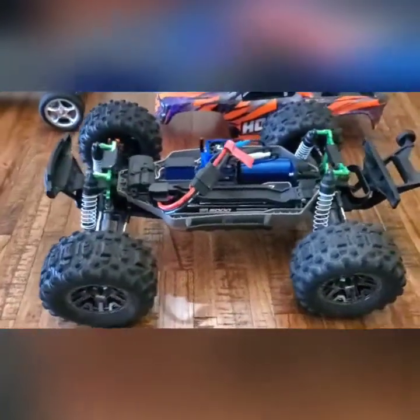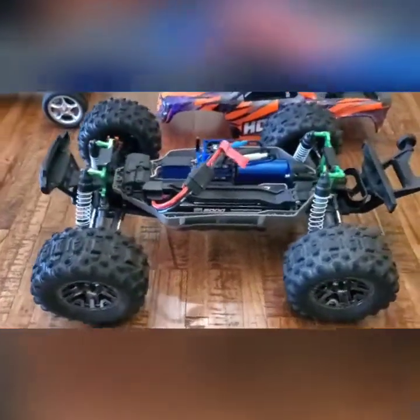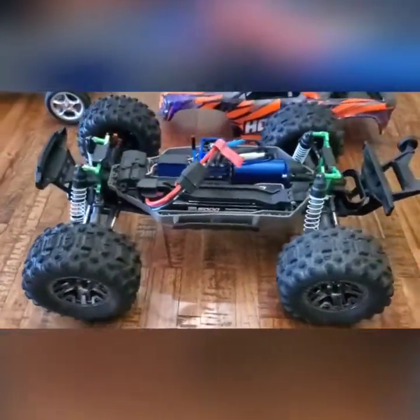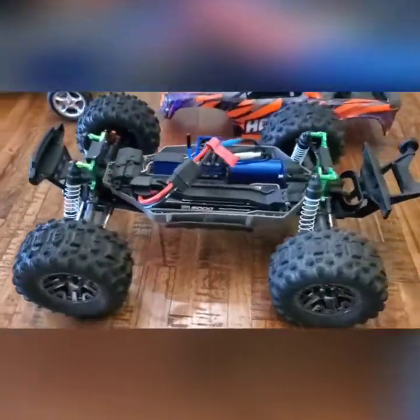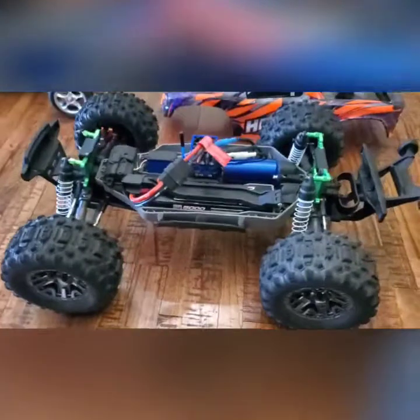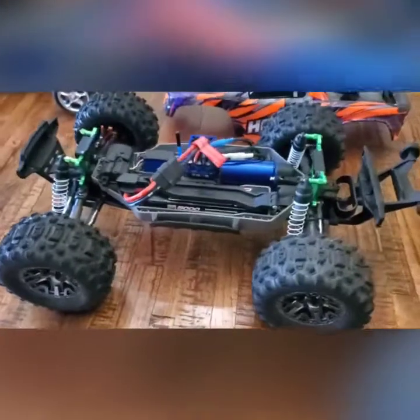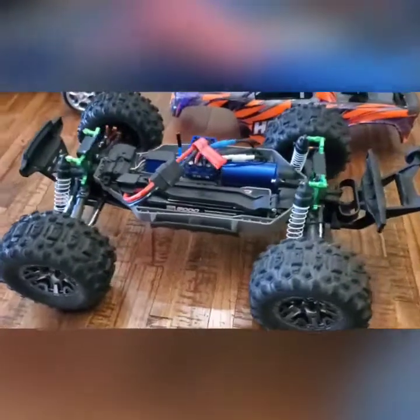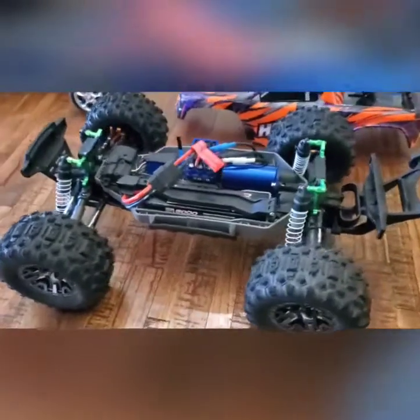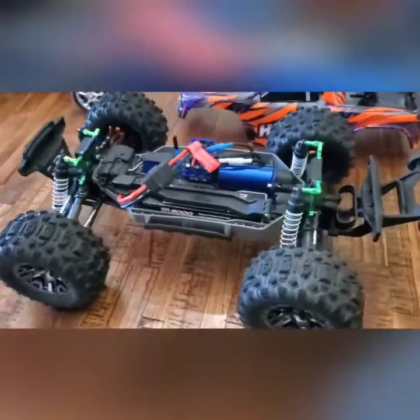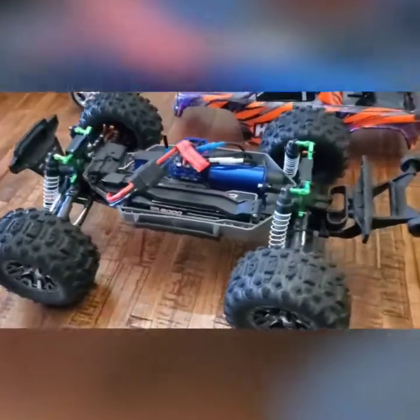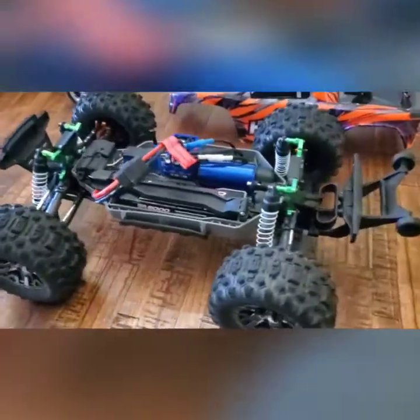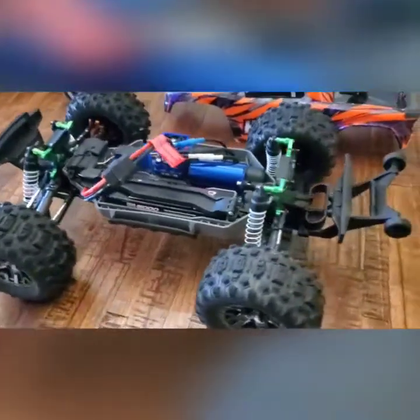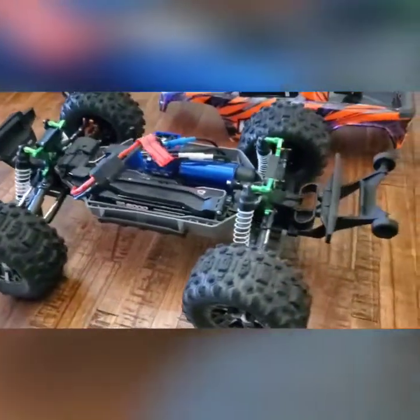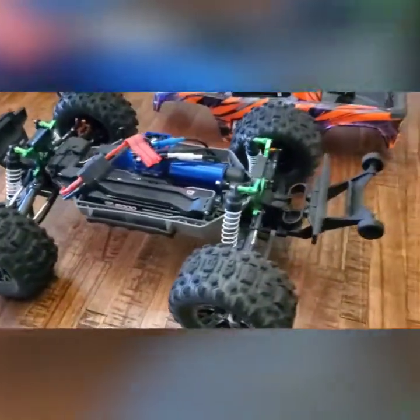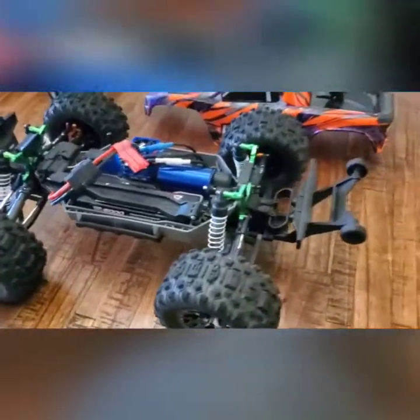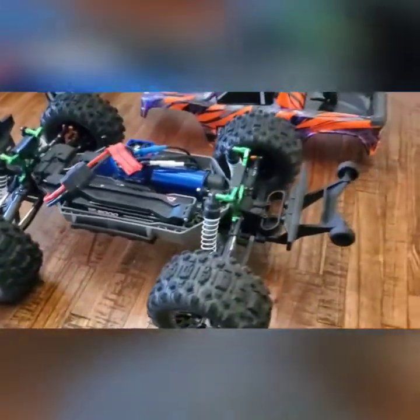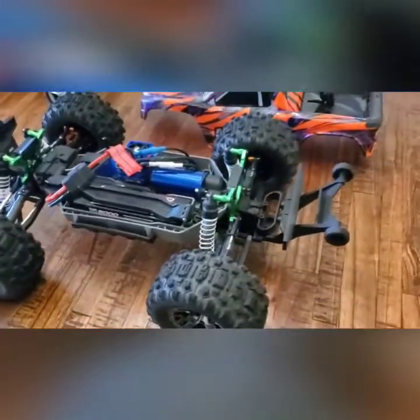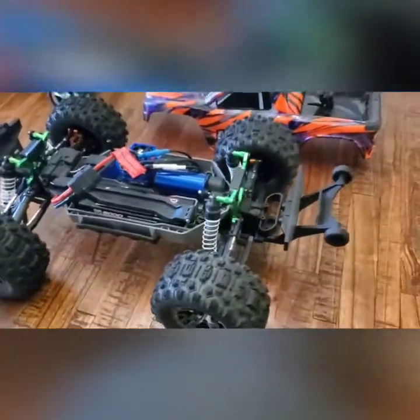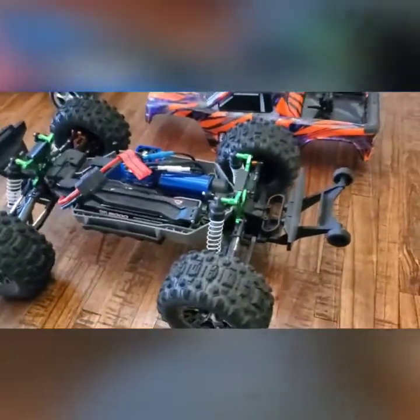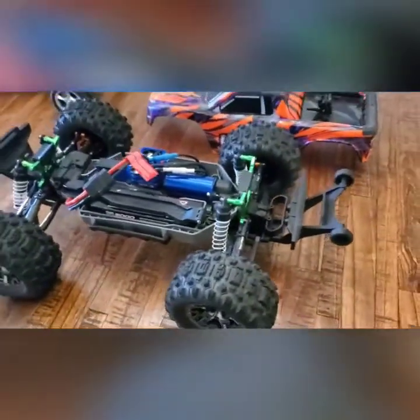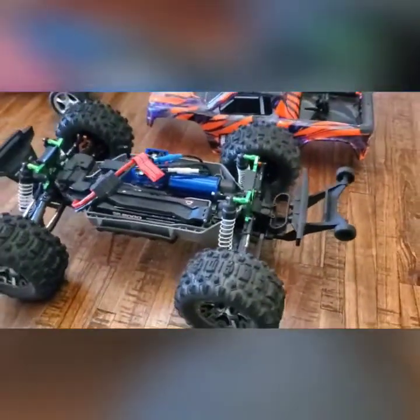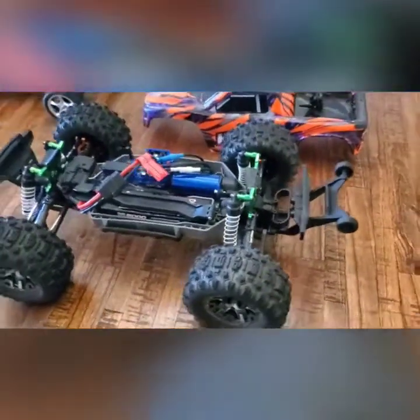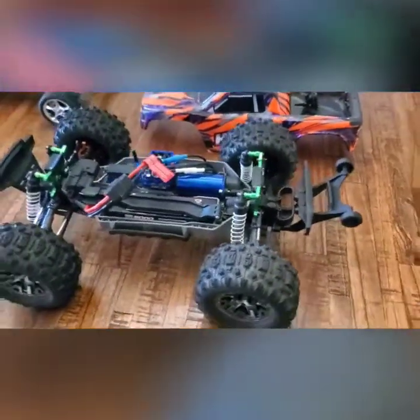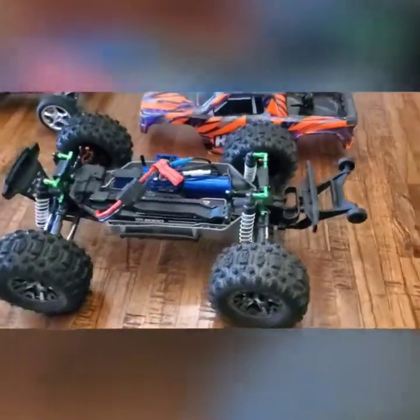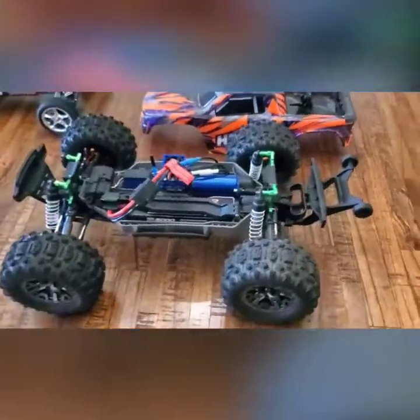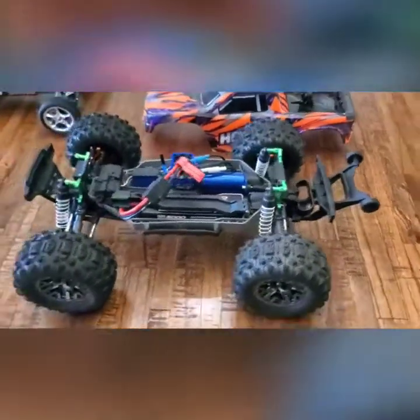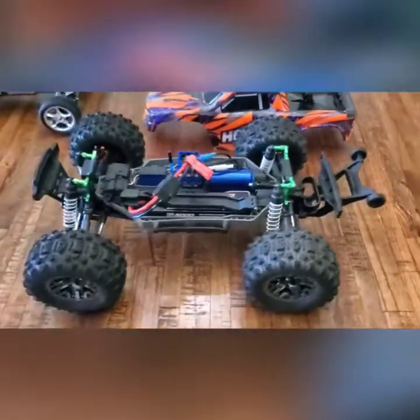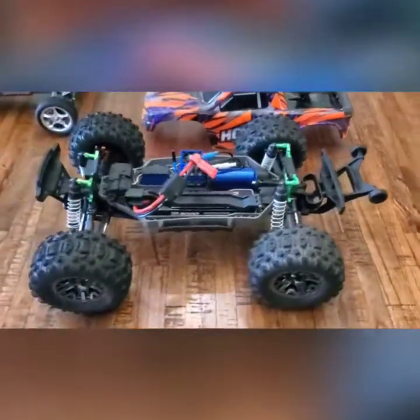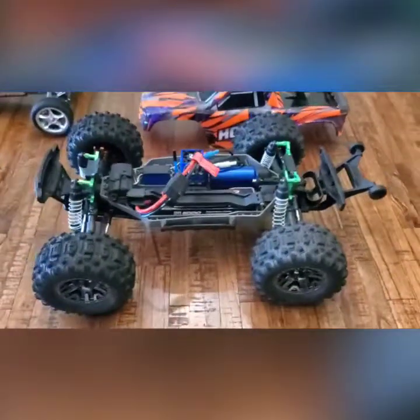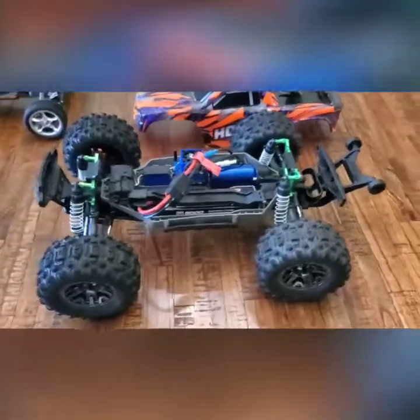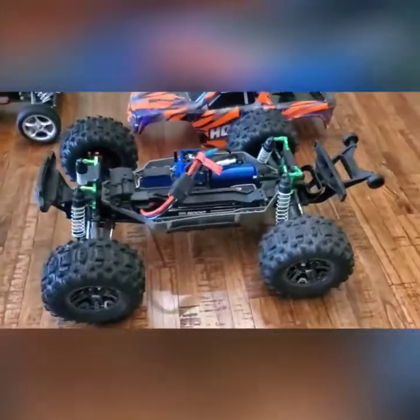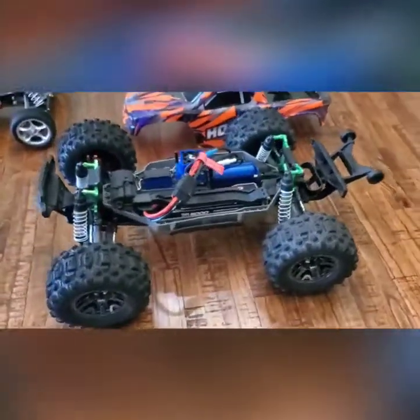The Traxxas hull is fully assembled and ready to go outside for some high-speed runs. Let's see how fast she goes.